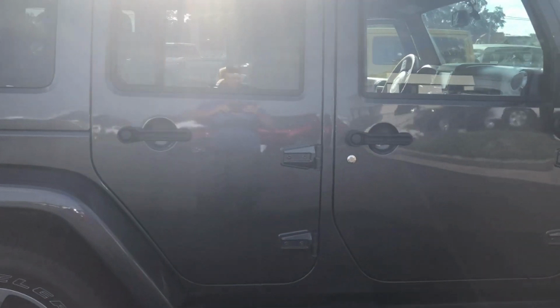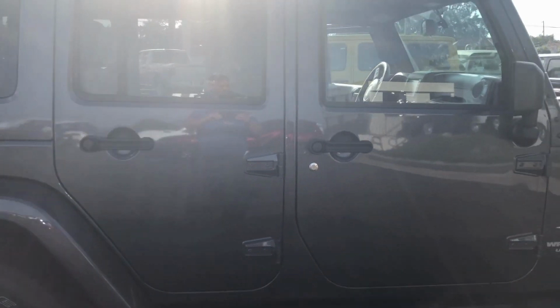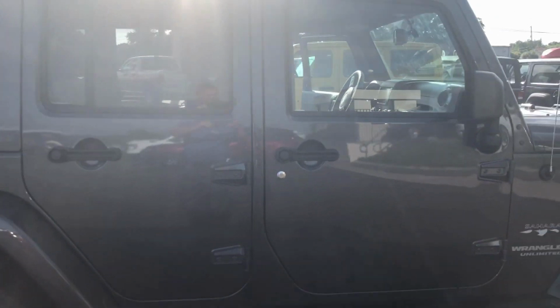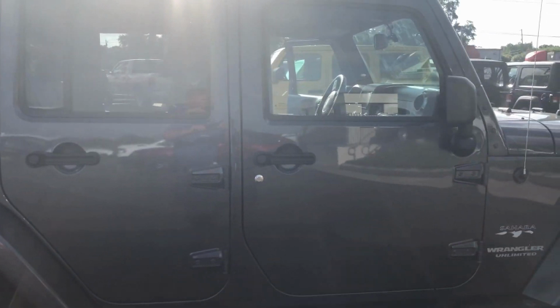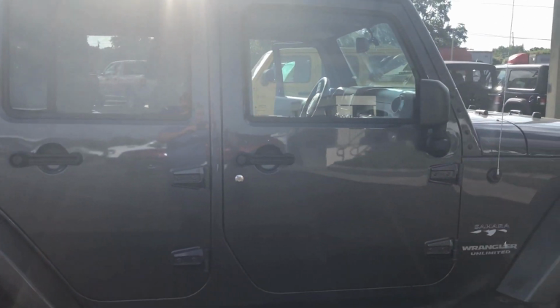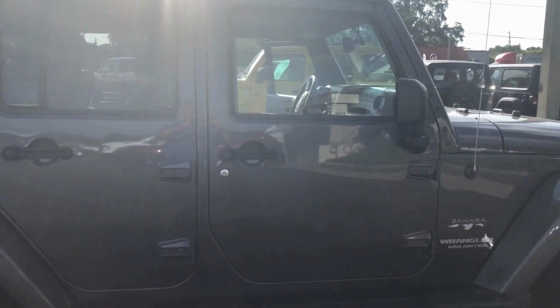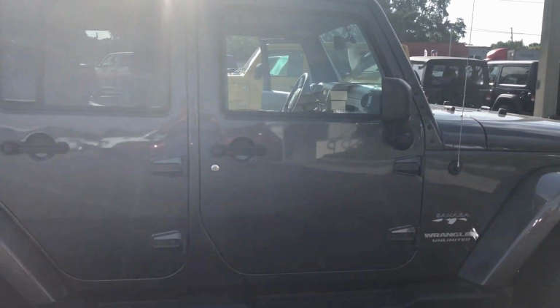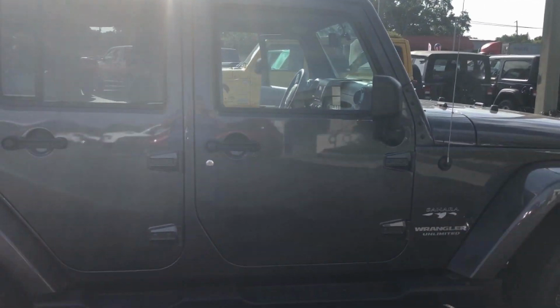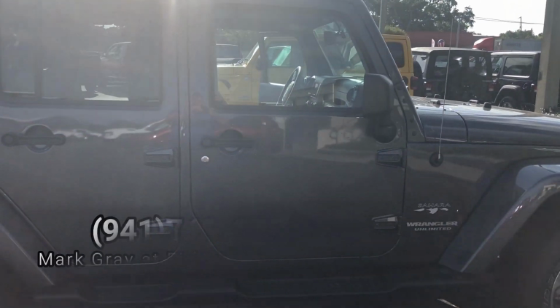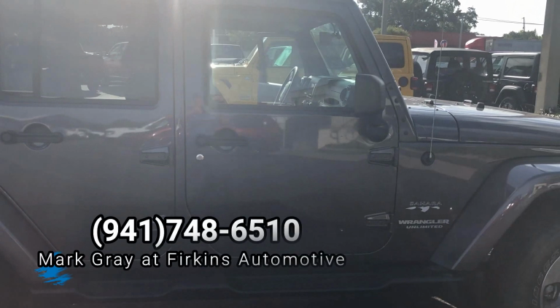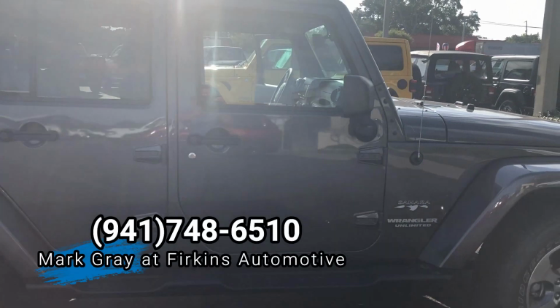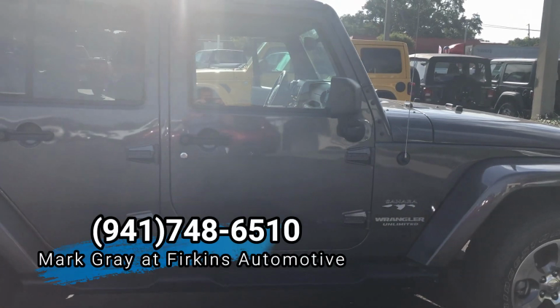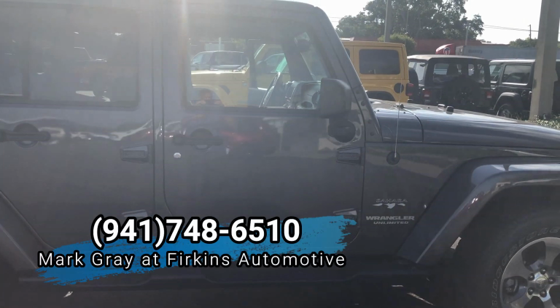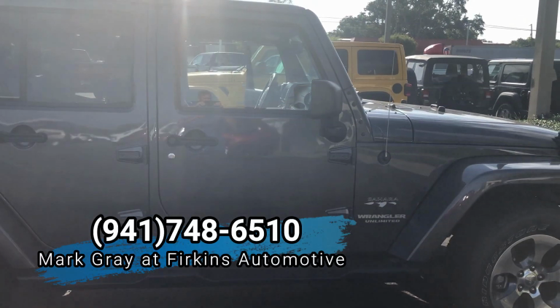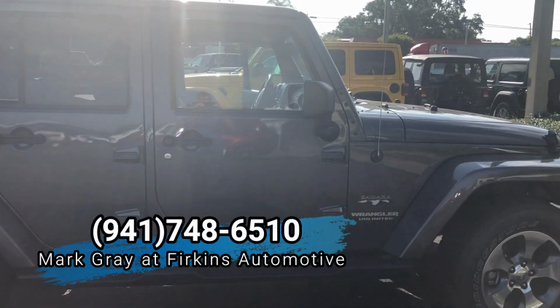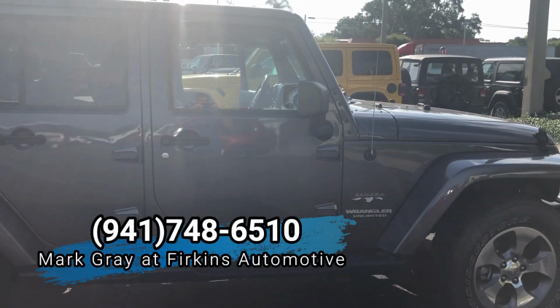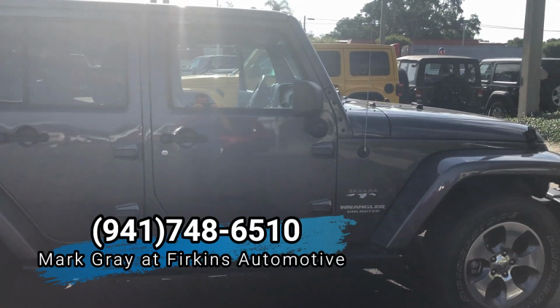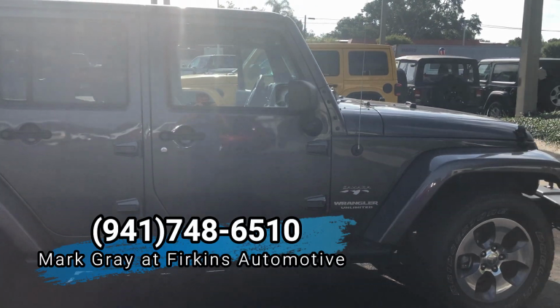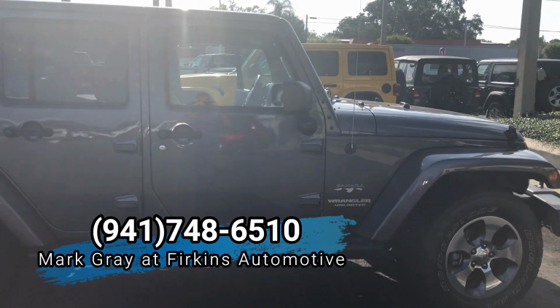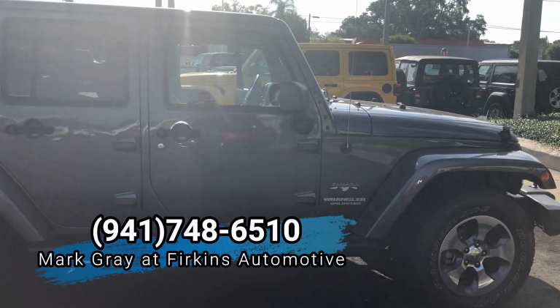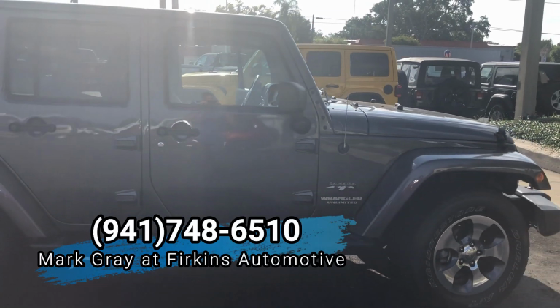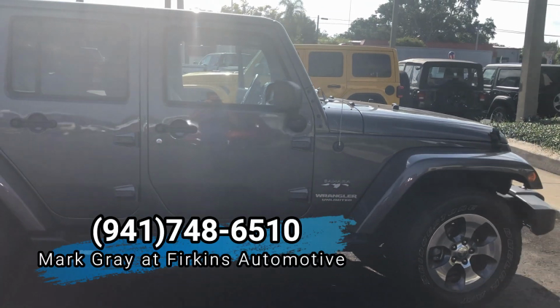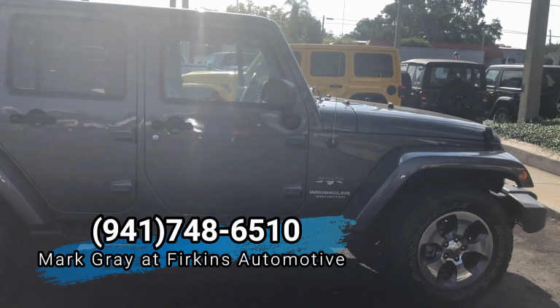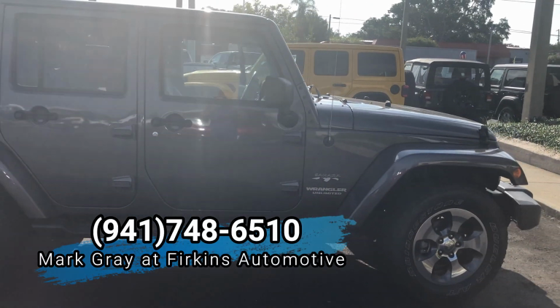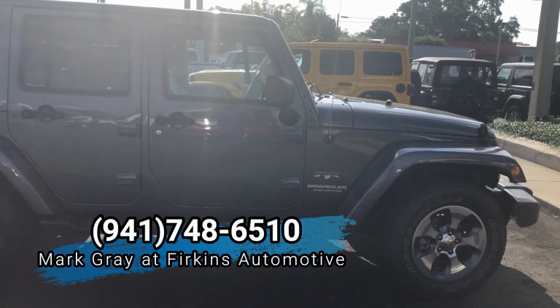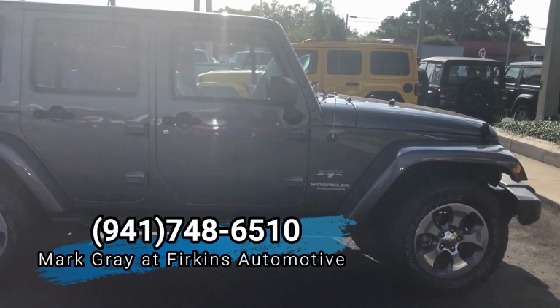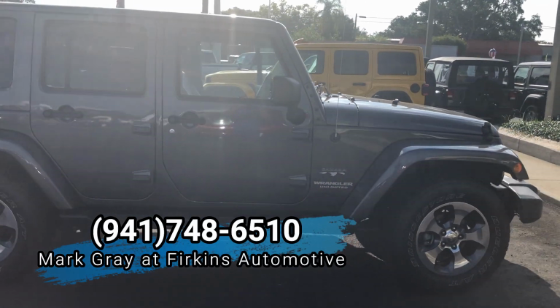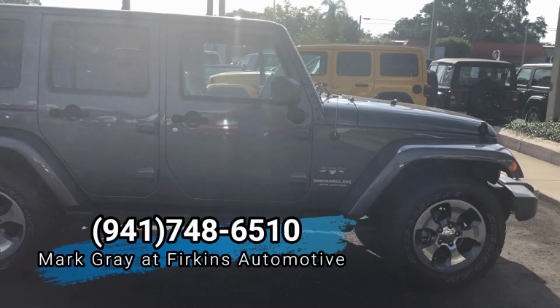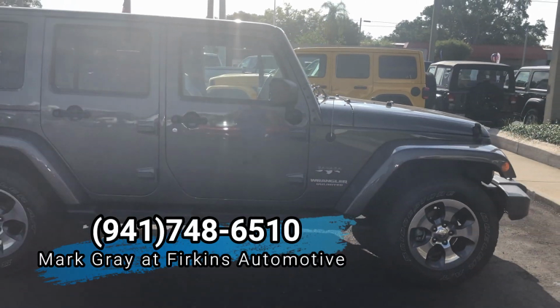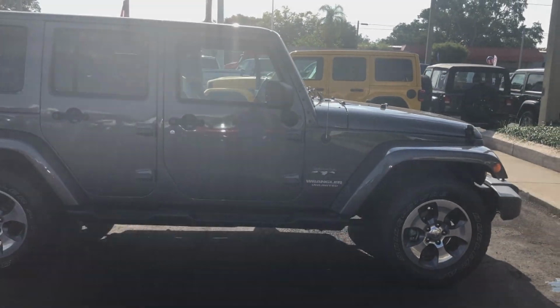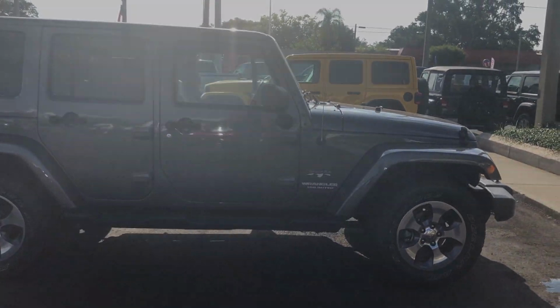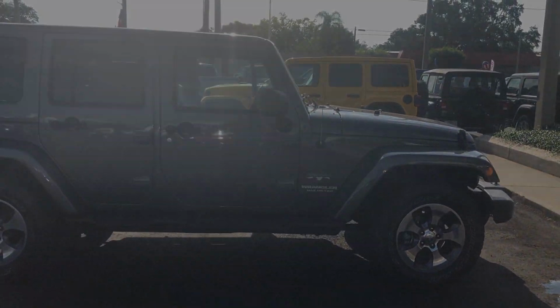Please give me a call at 941-748-6510 so we can schedule a test drive.